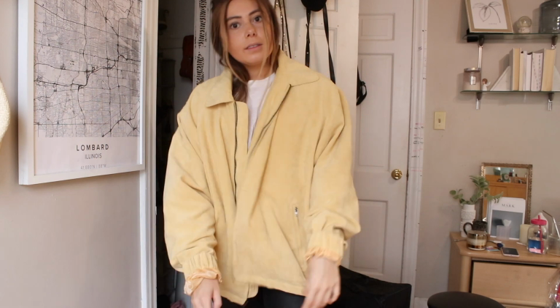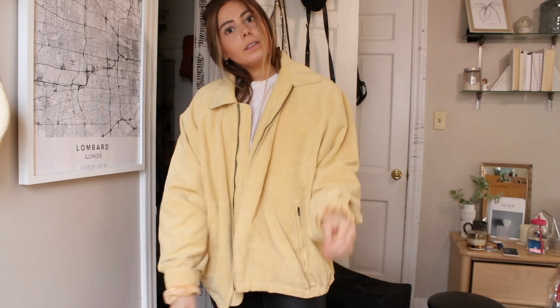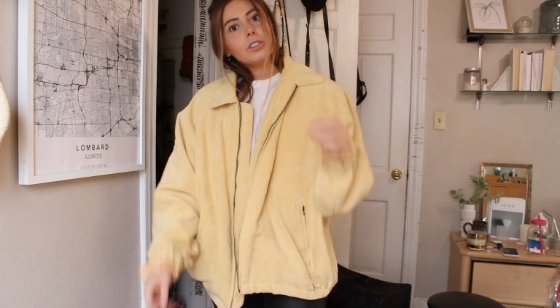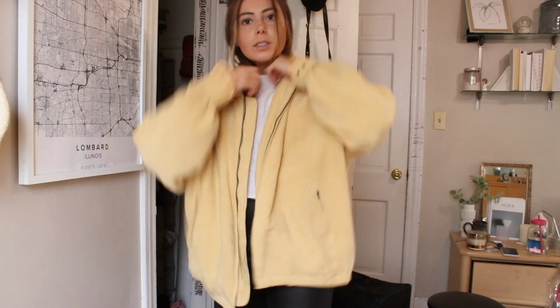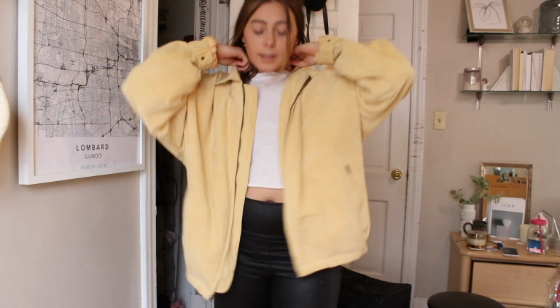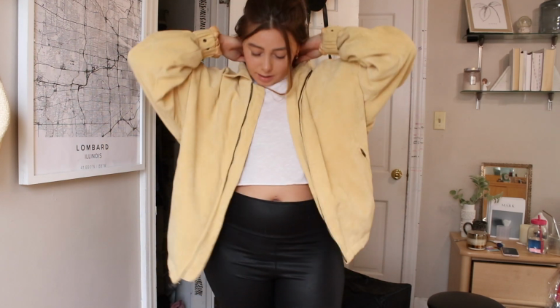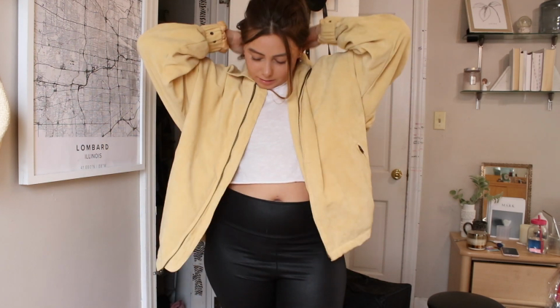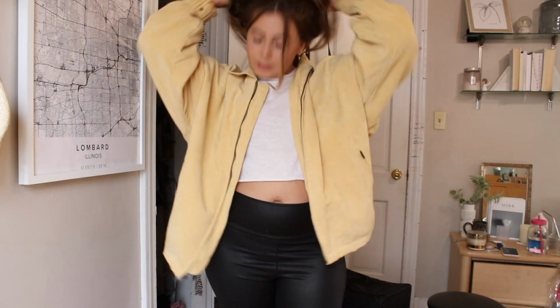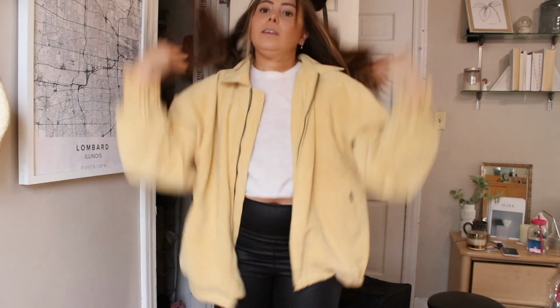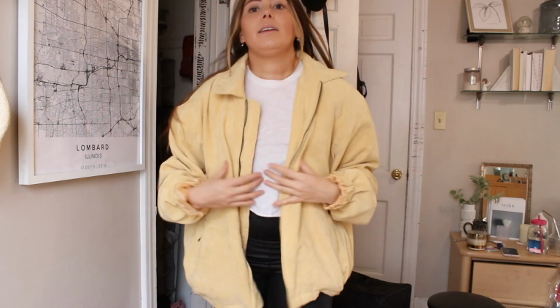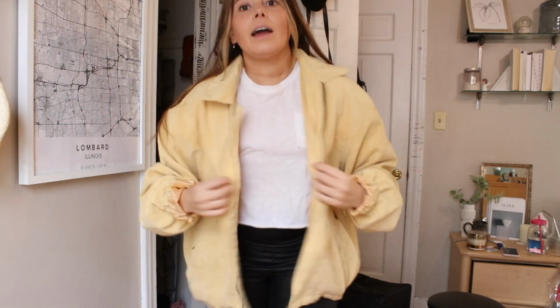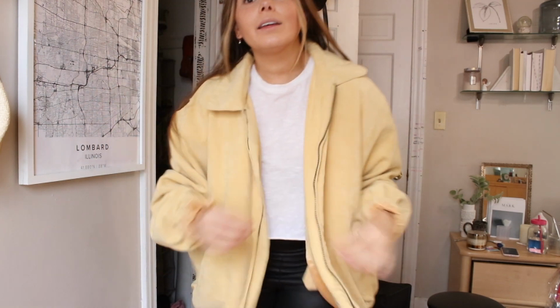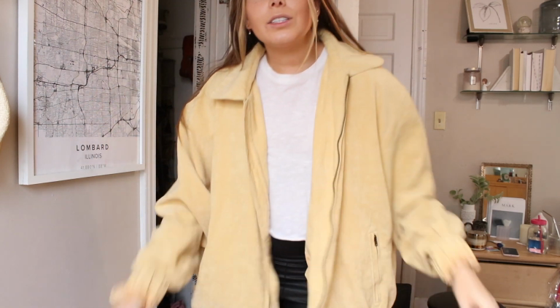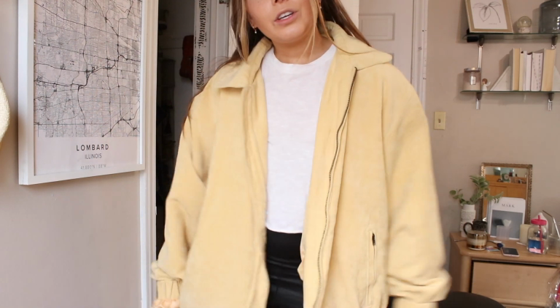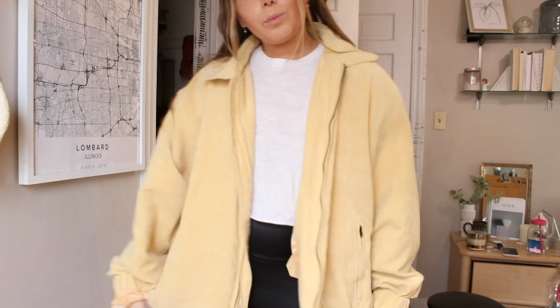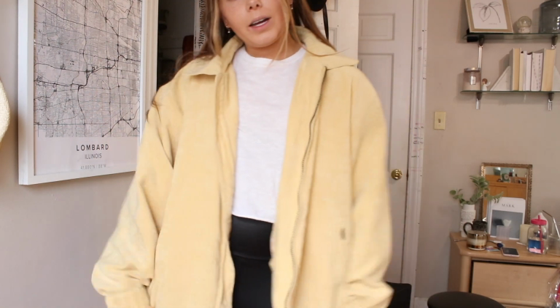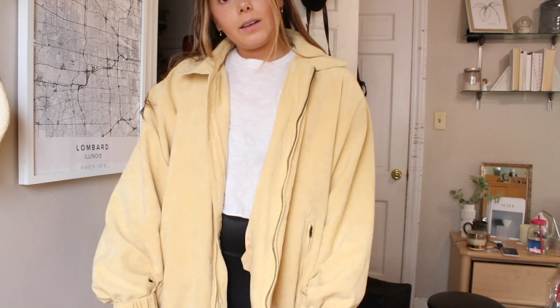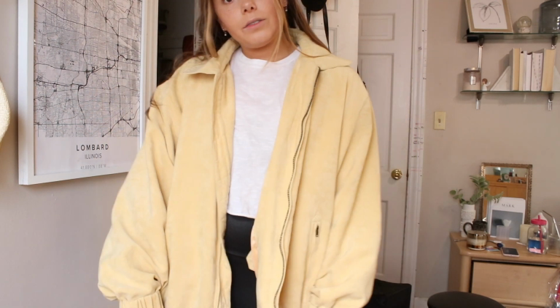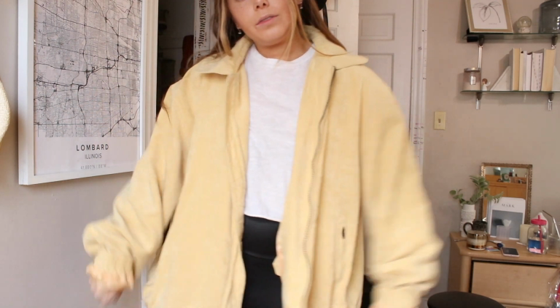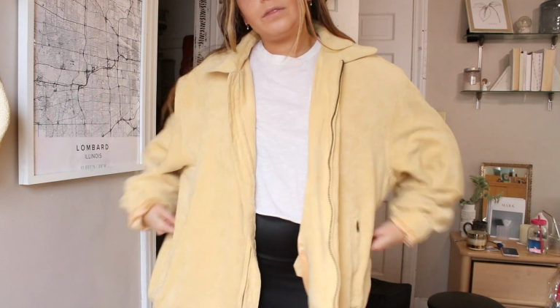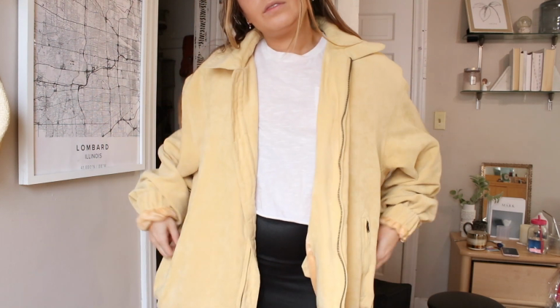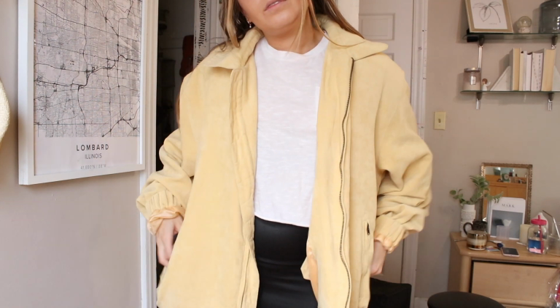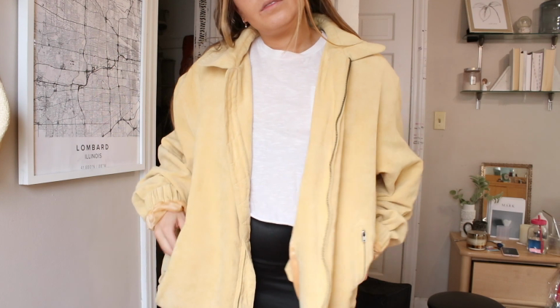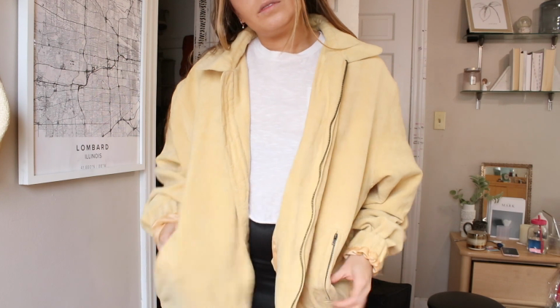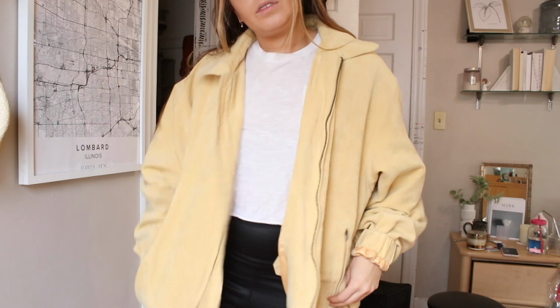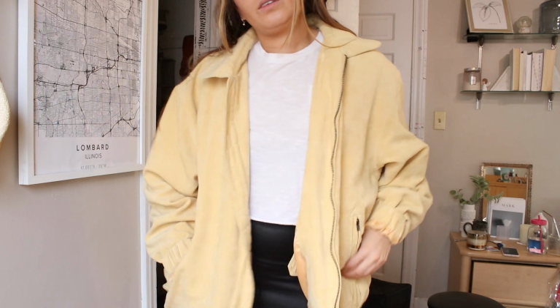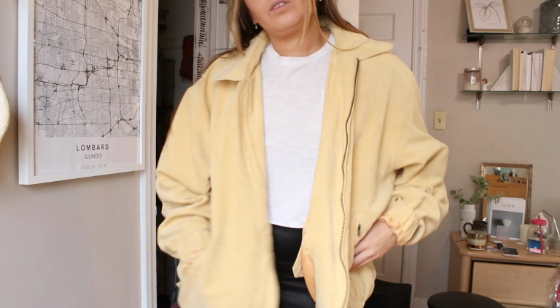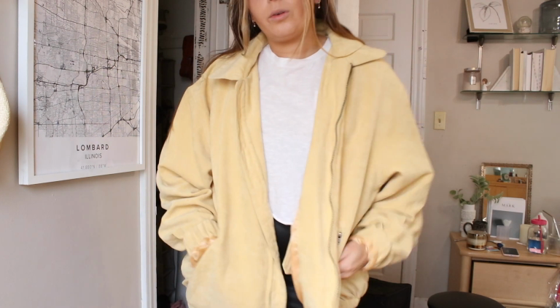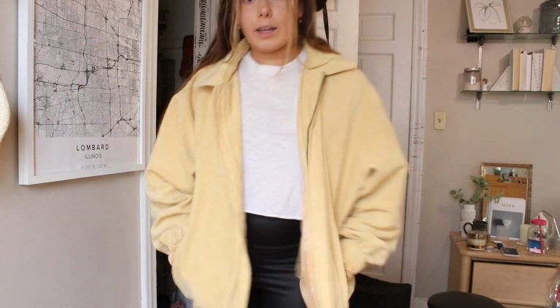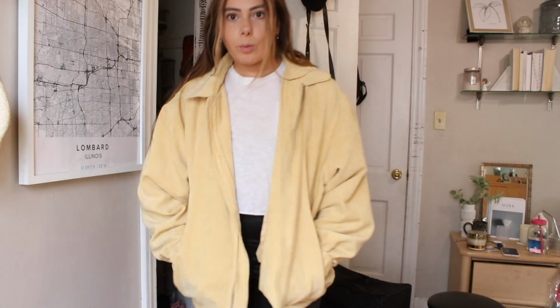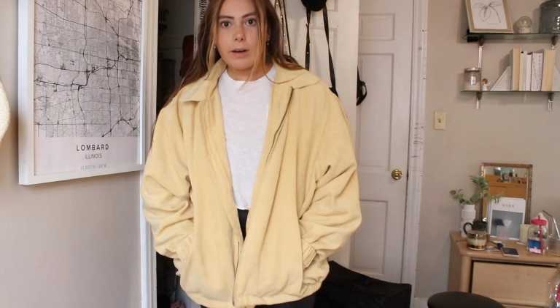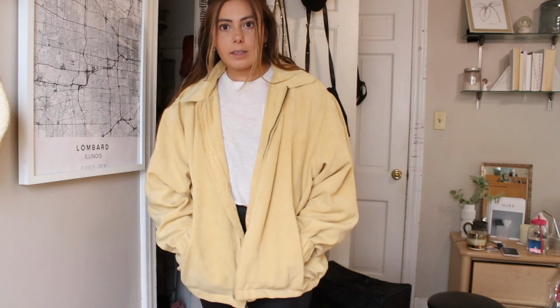This thrifted jacket is kind of cute, but I never wear it.